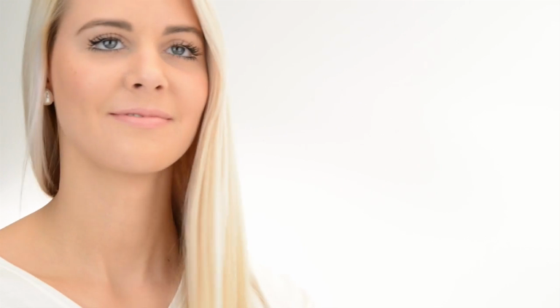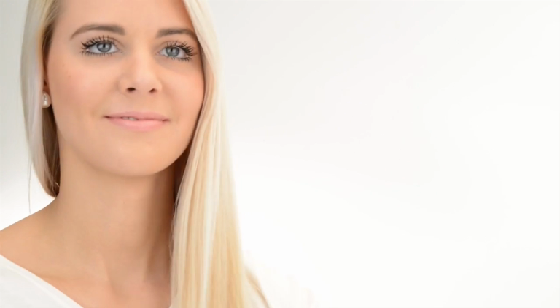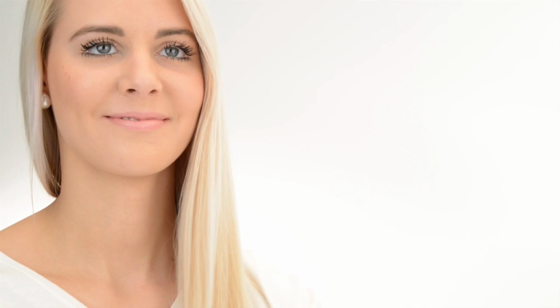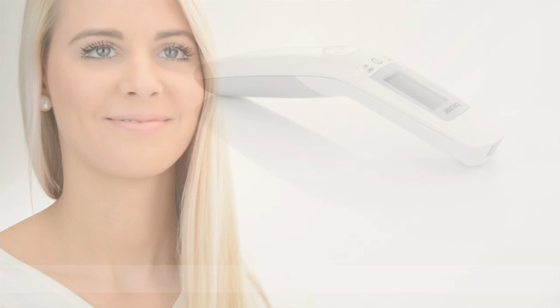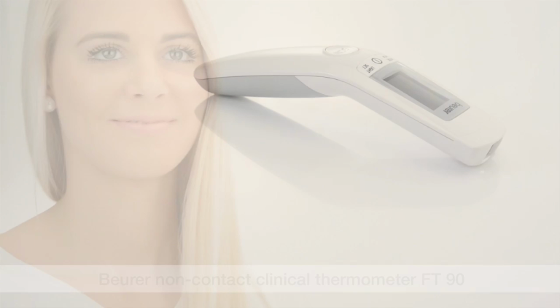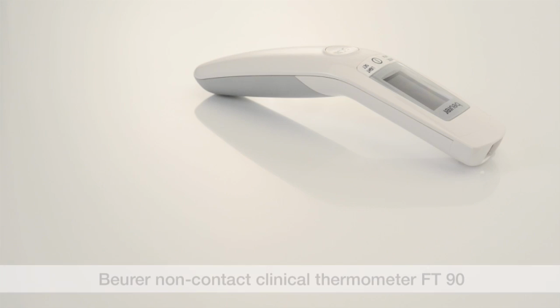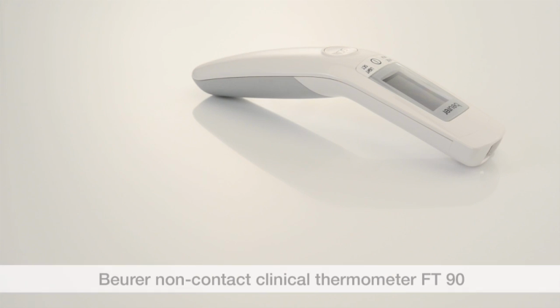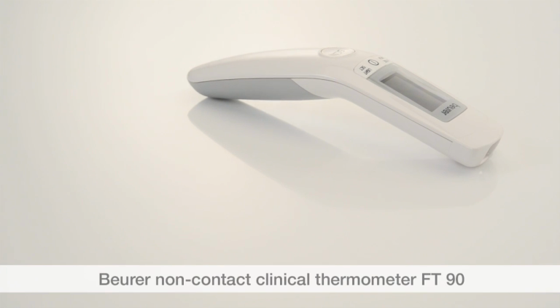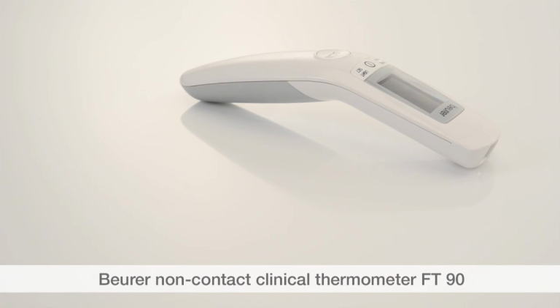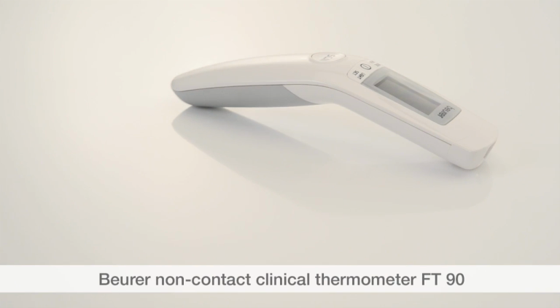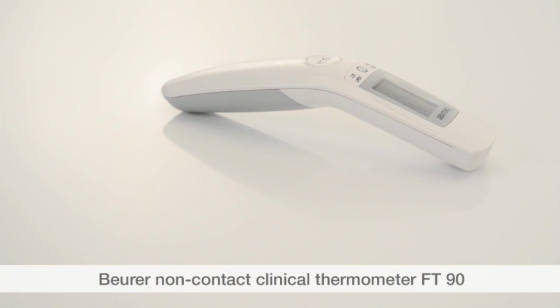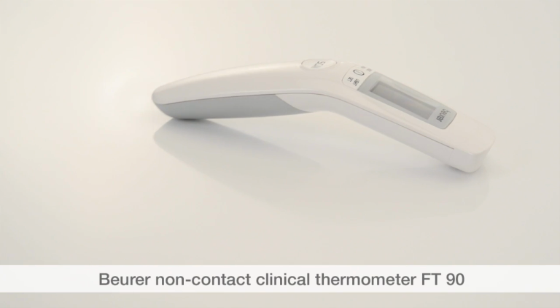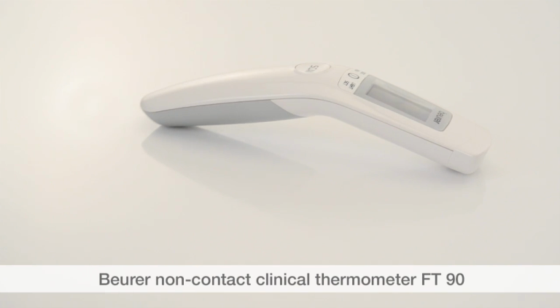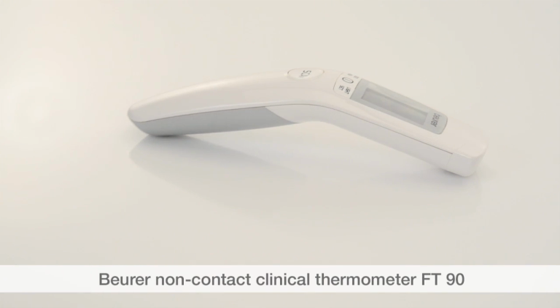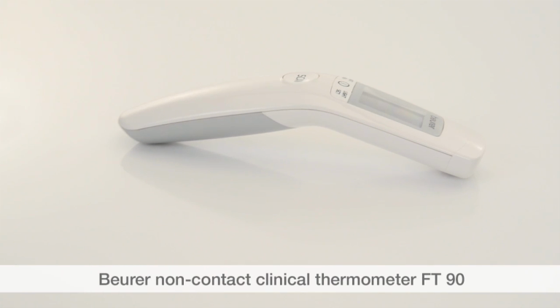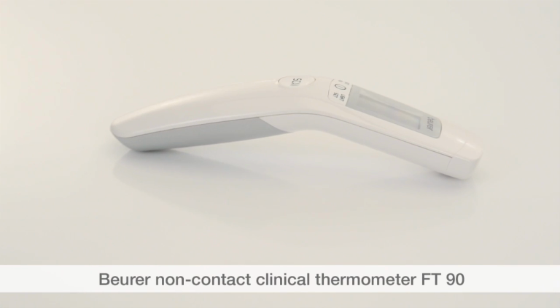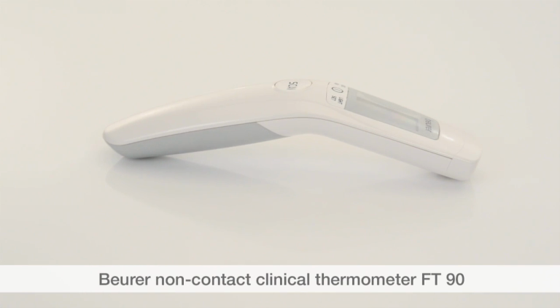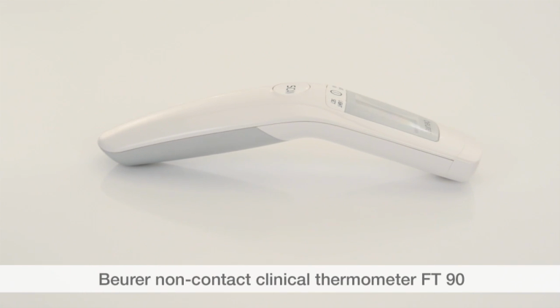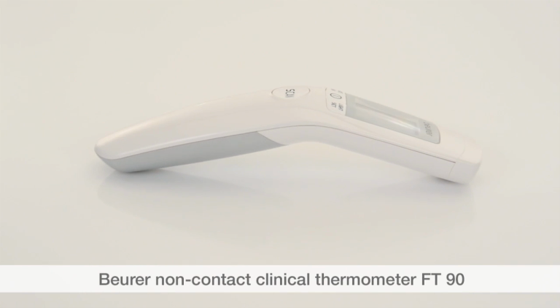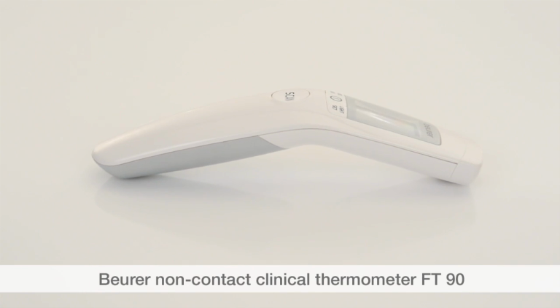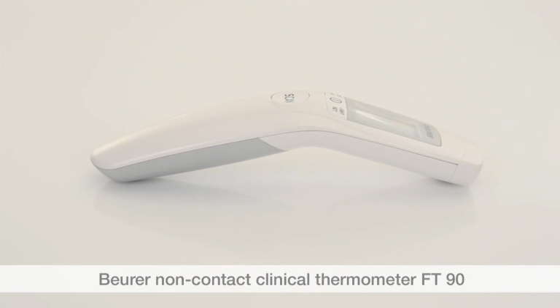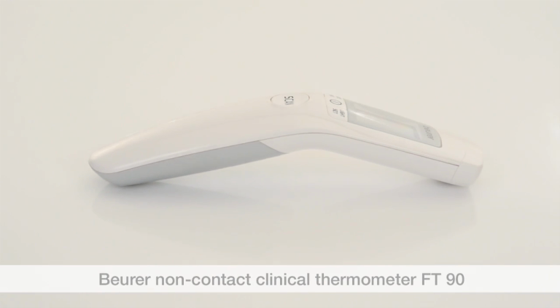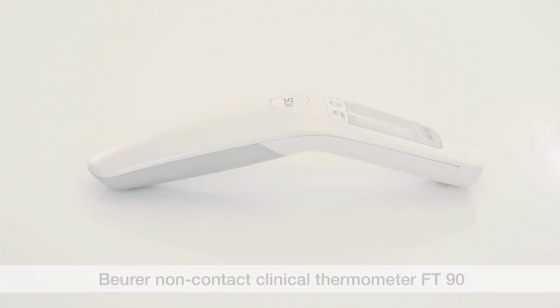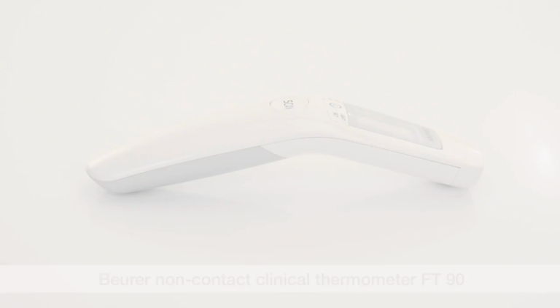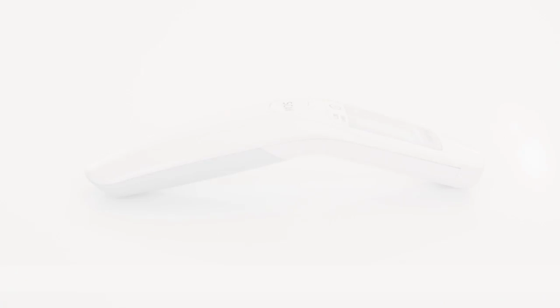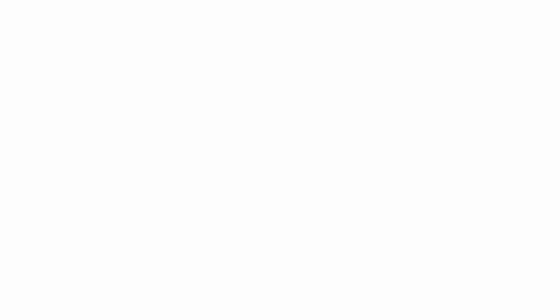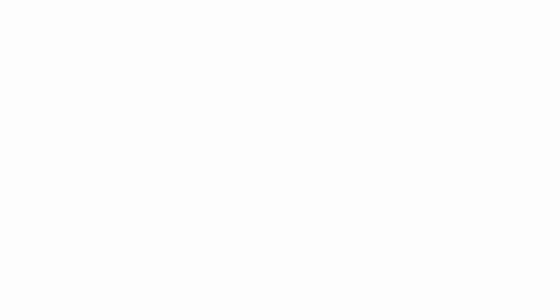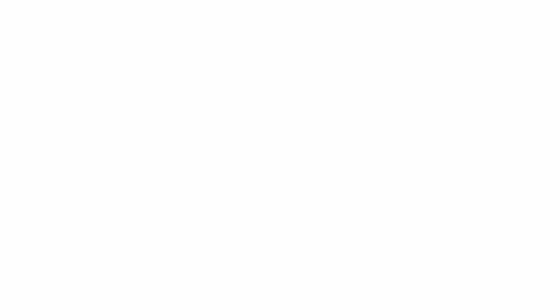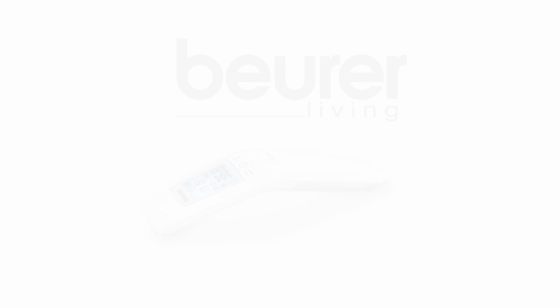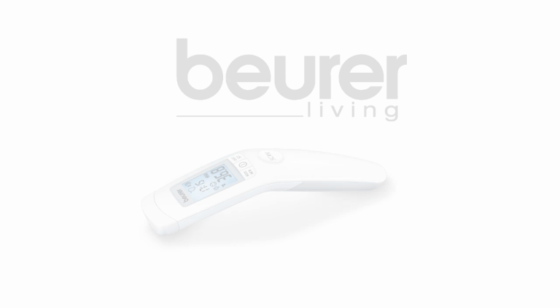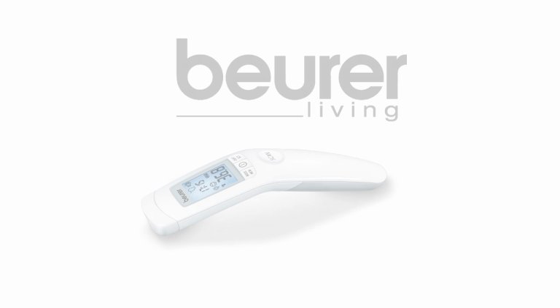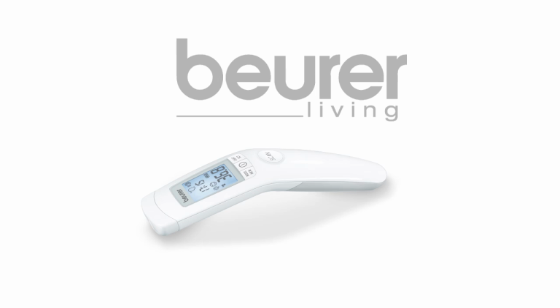We hope you enjoy using your non-contact FT-90 clinical thermometer from Boira. Stay healthy!